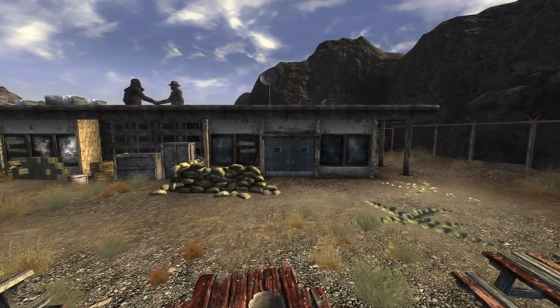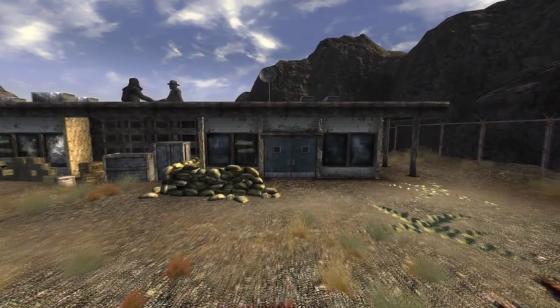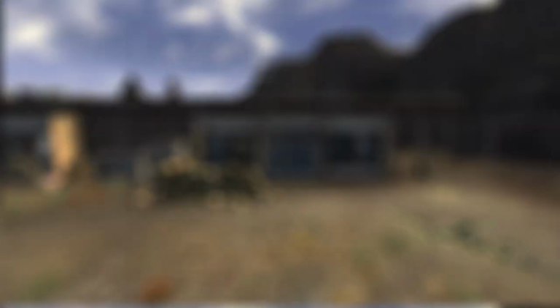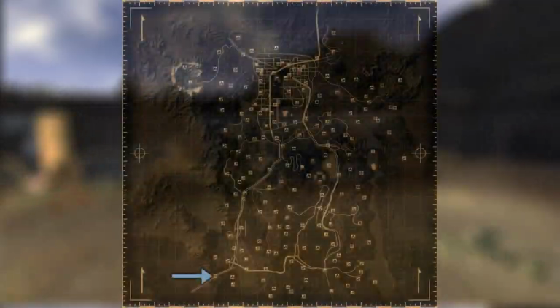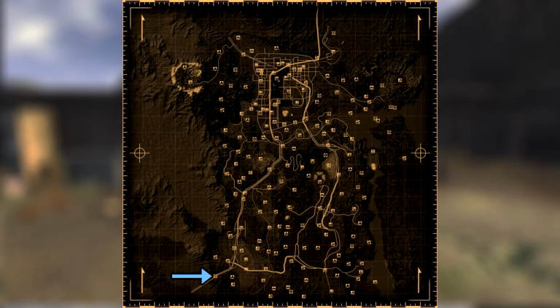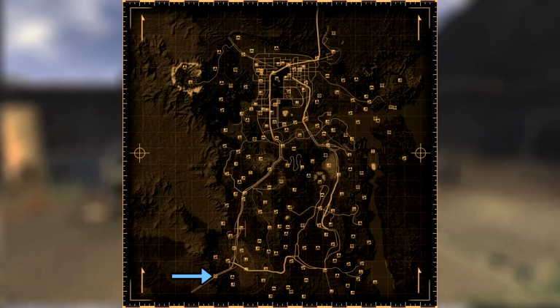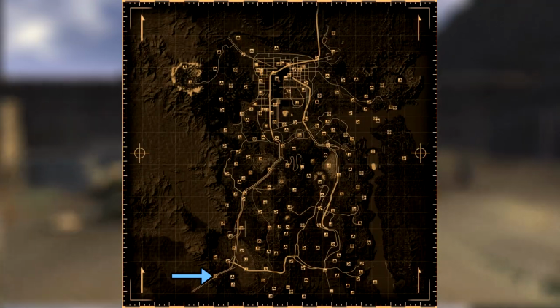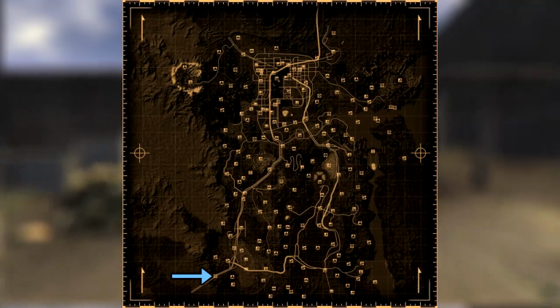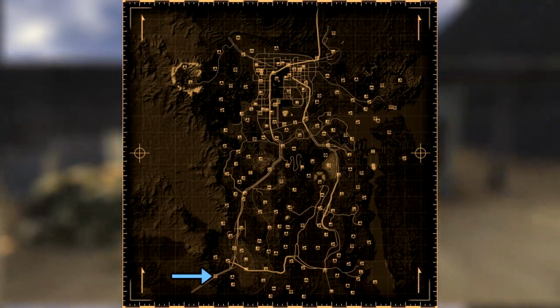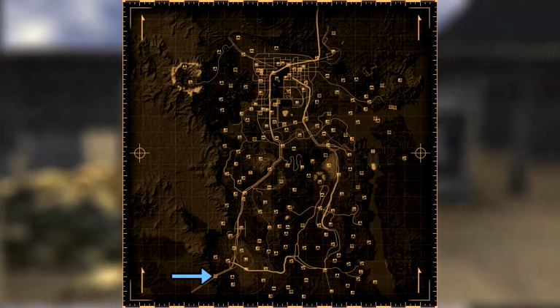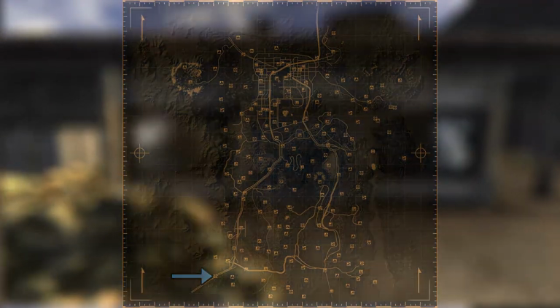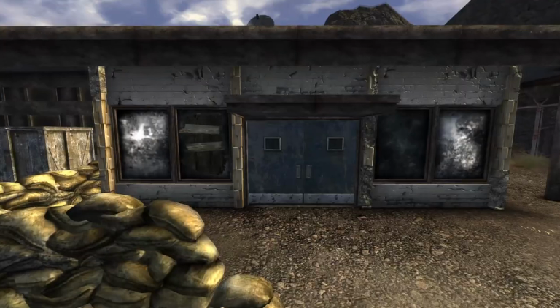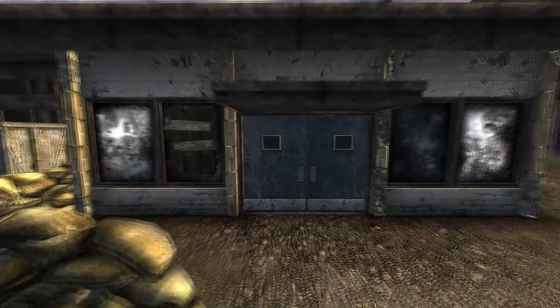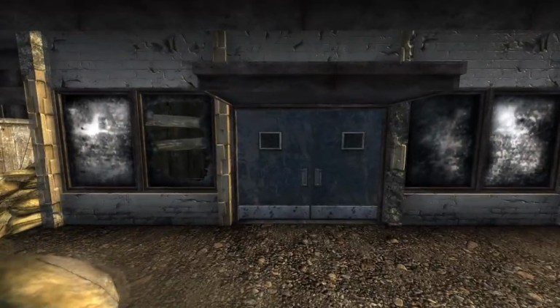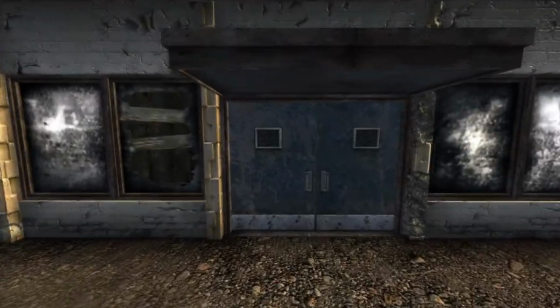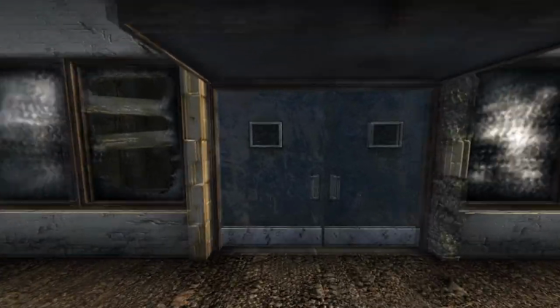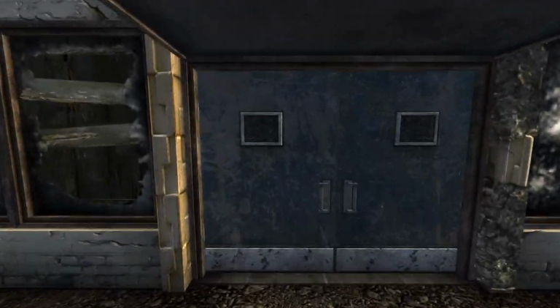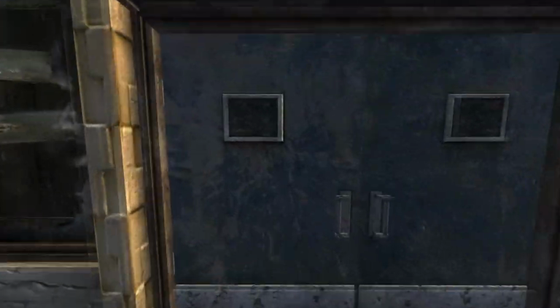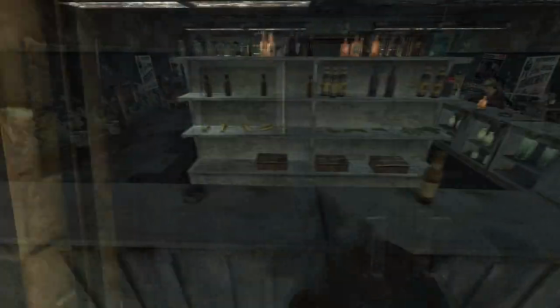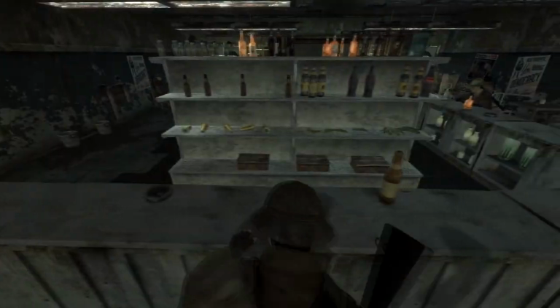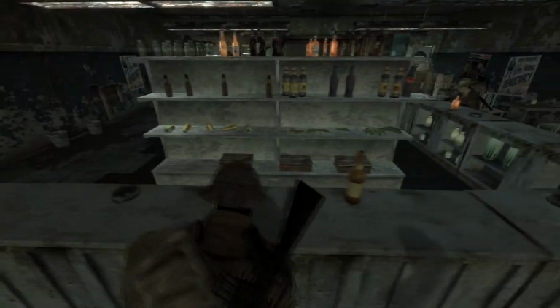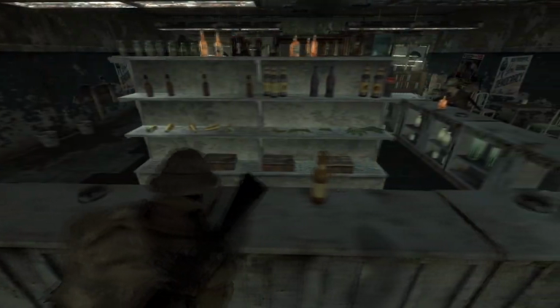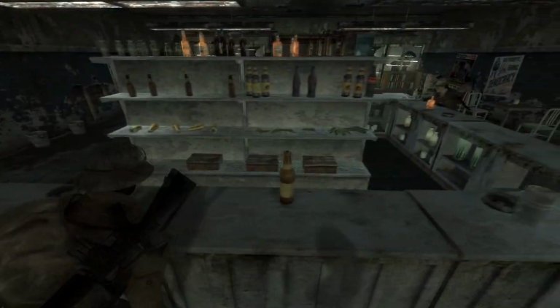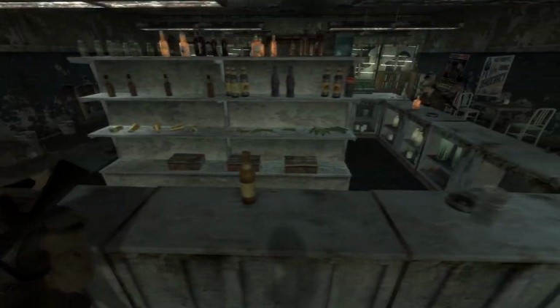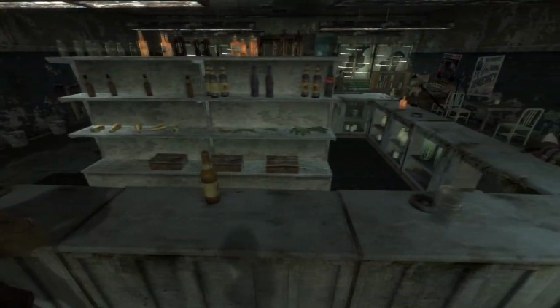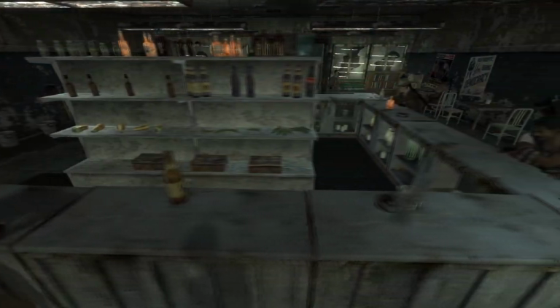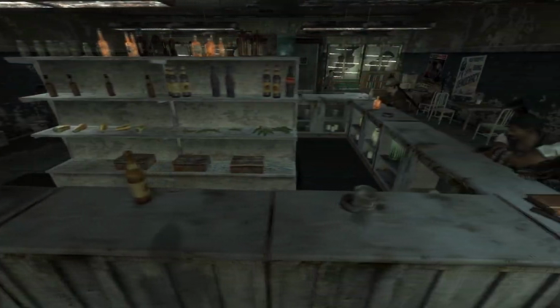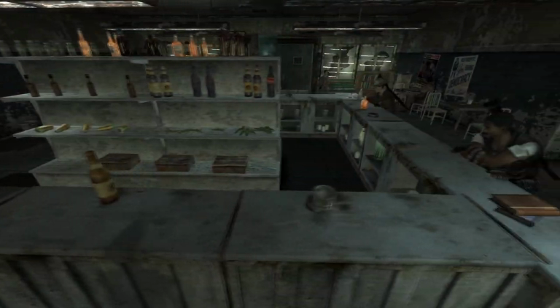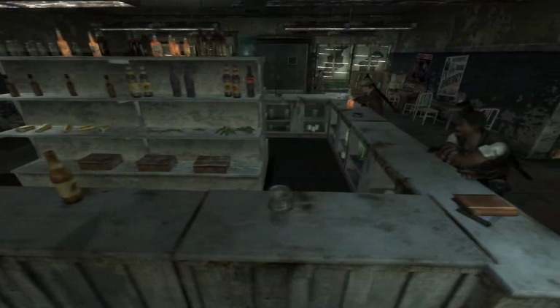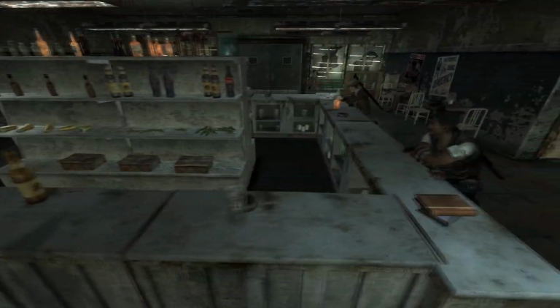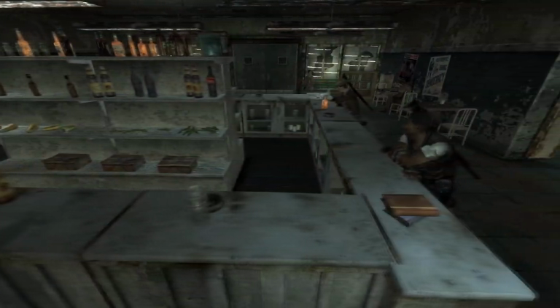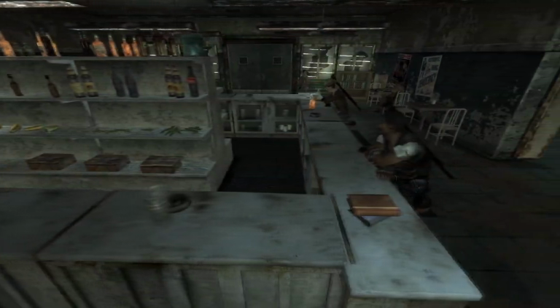Next up is the Mojave Outpost. Make your way into the barracks and on the back of the bar counter will be the cap.